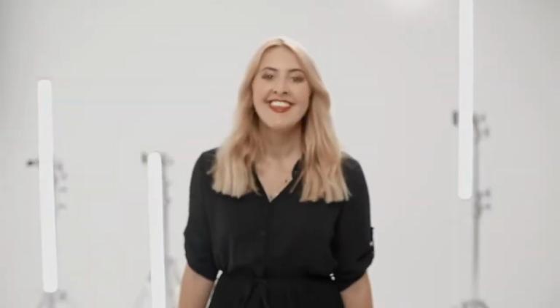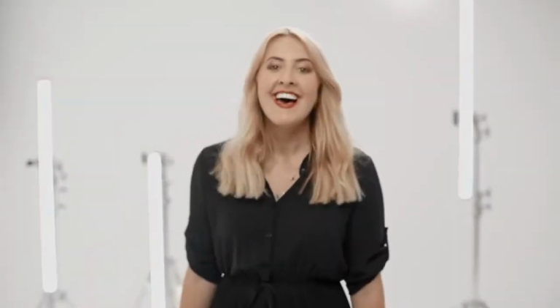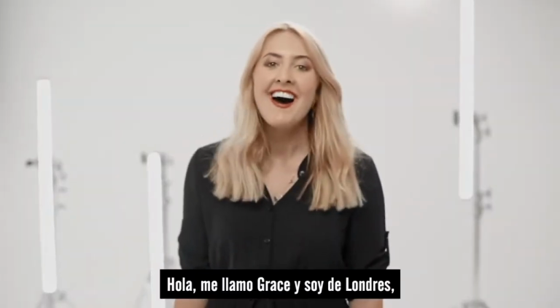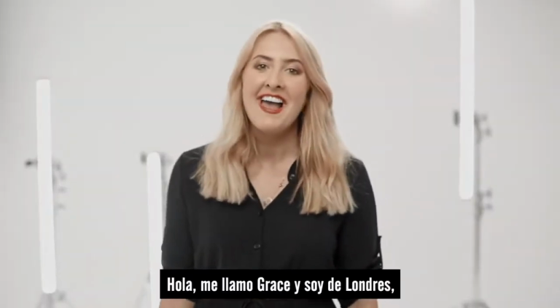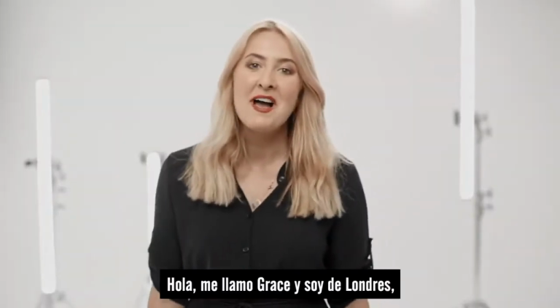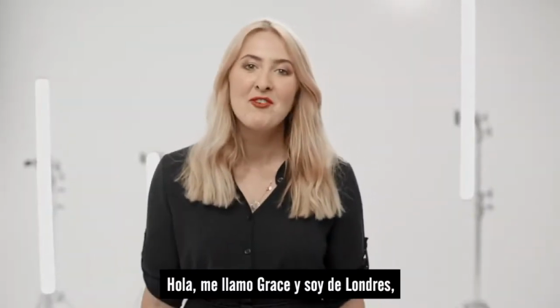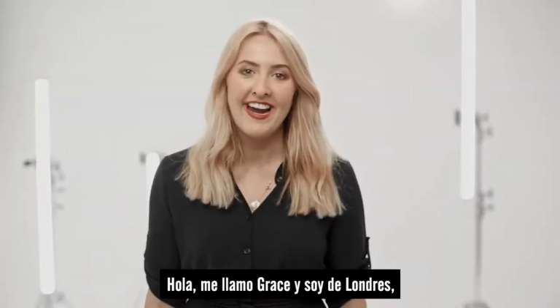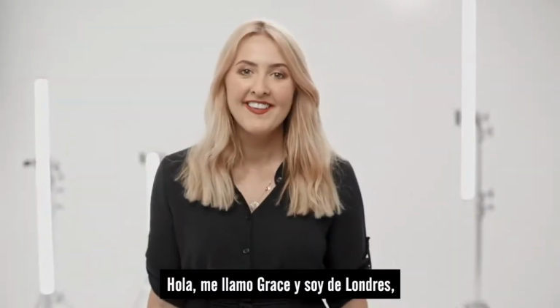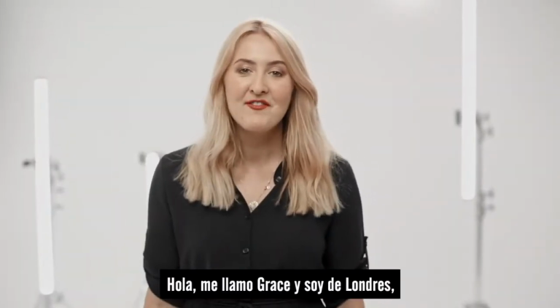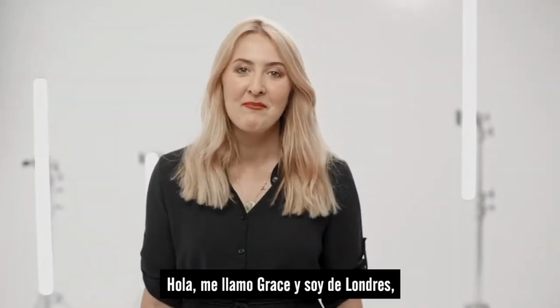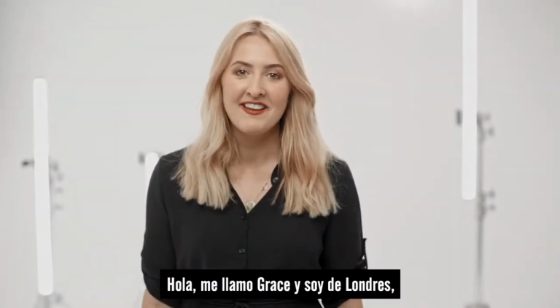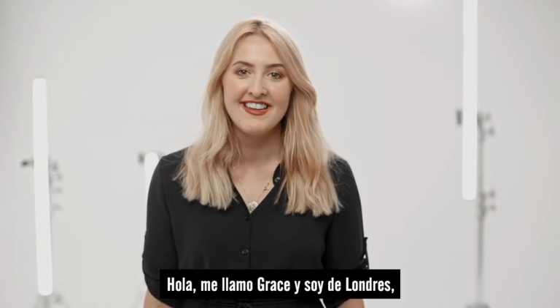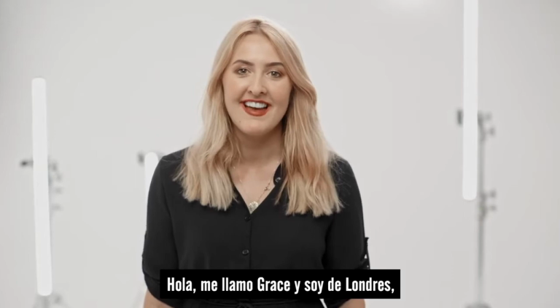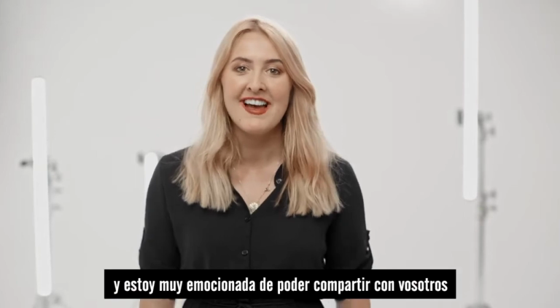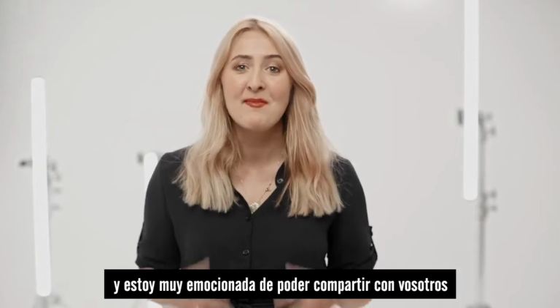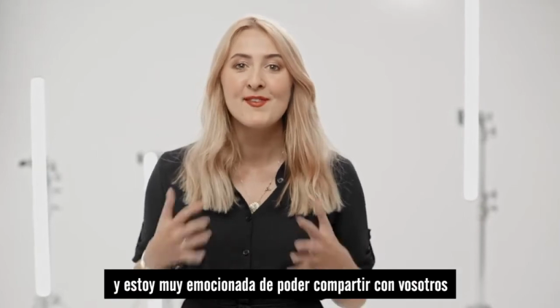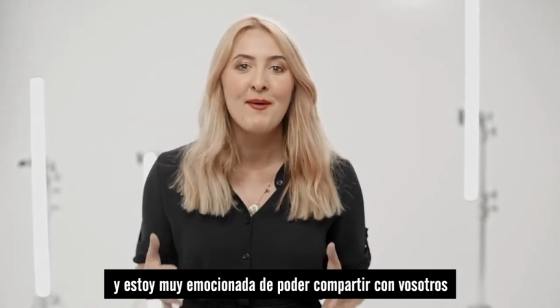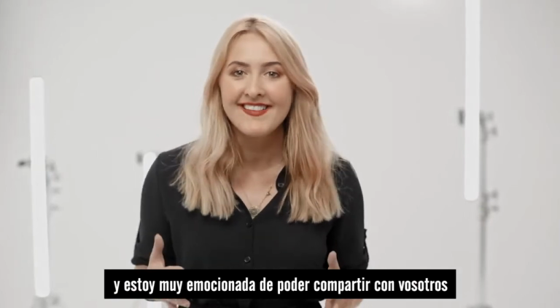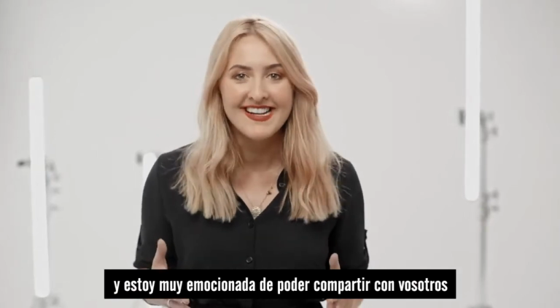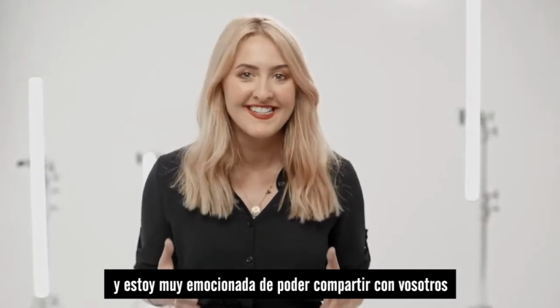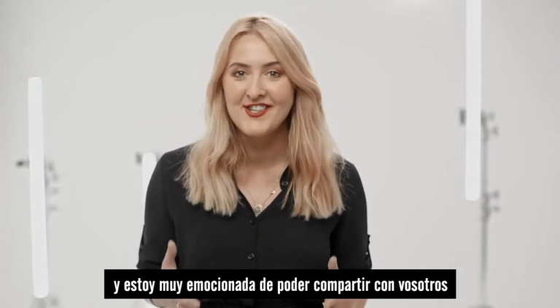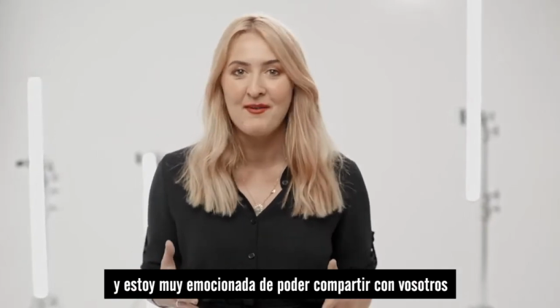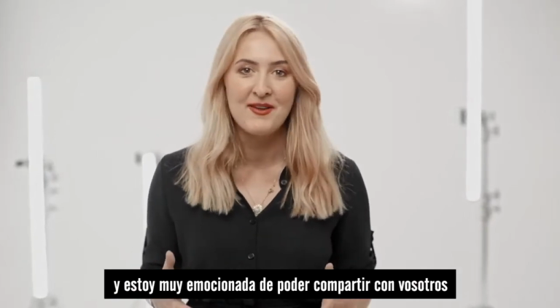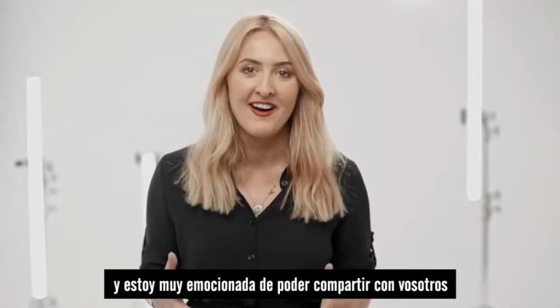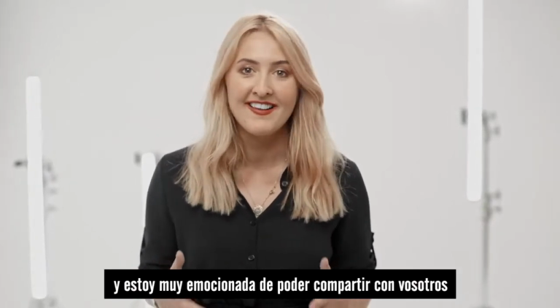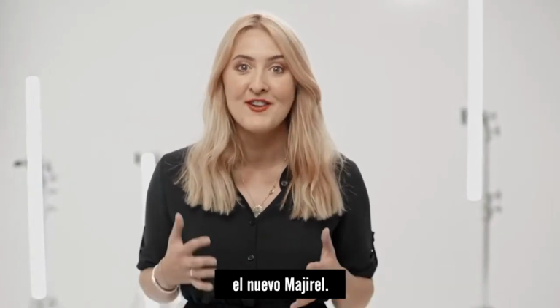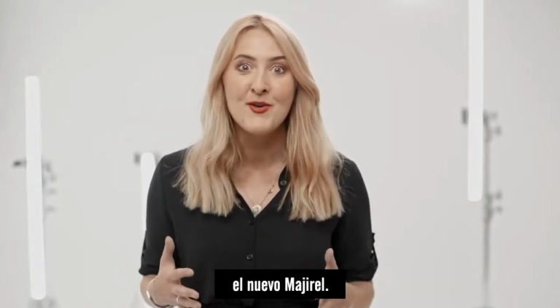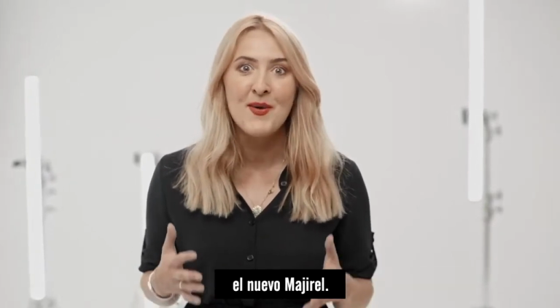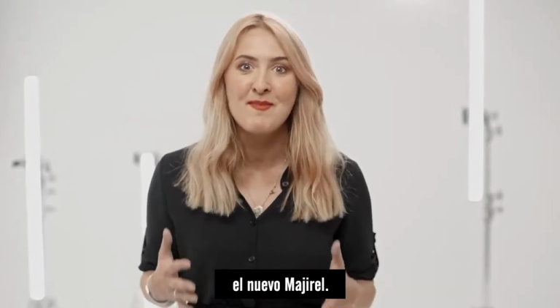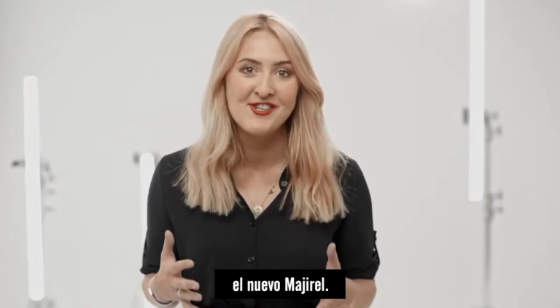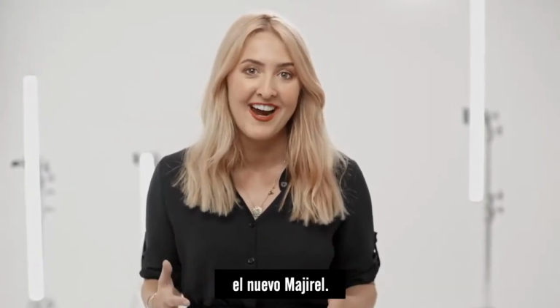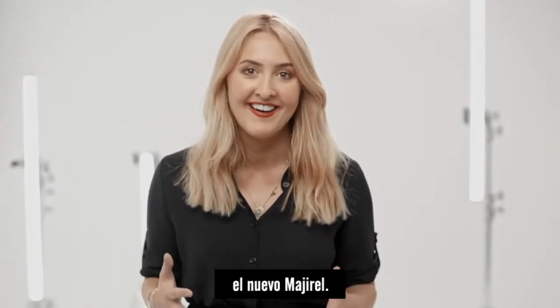Hi, I'm Grace from London and I'm so excited to share with you guys the new Majorelle.